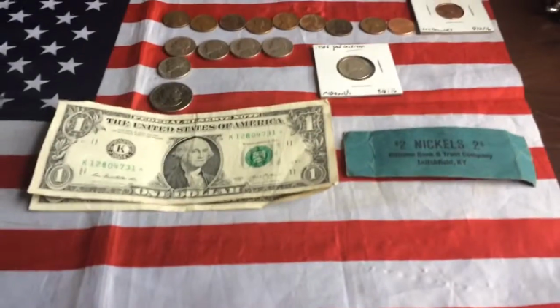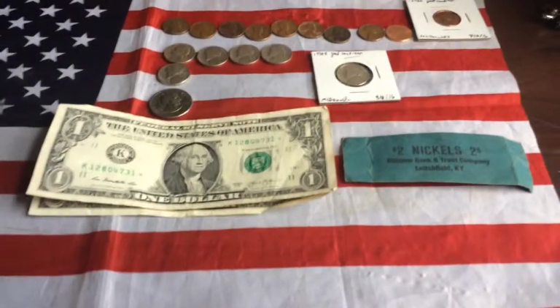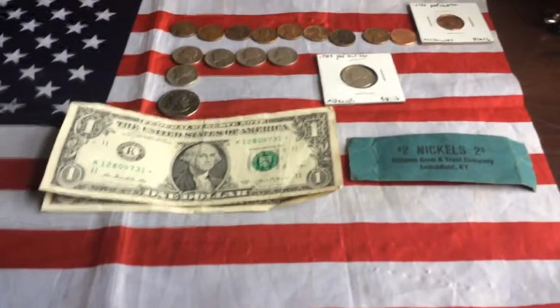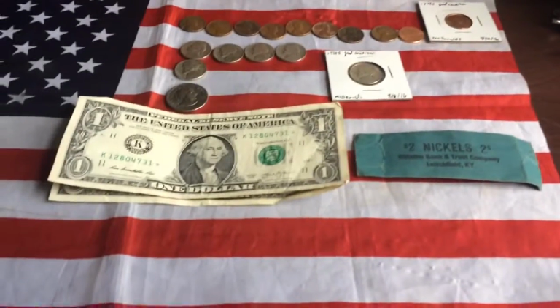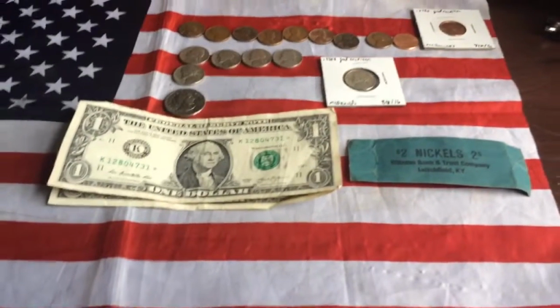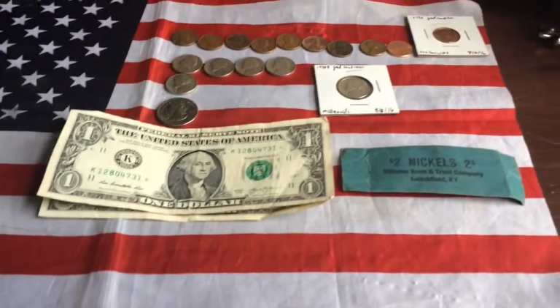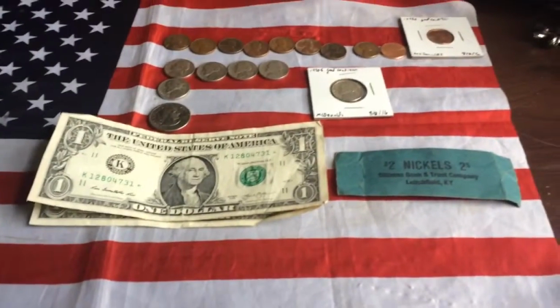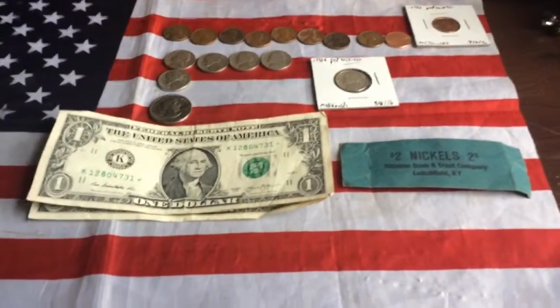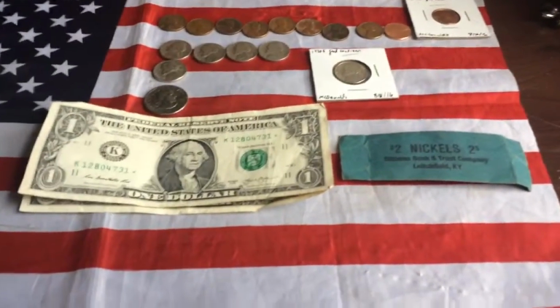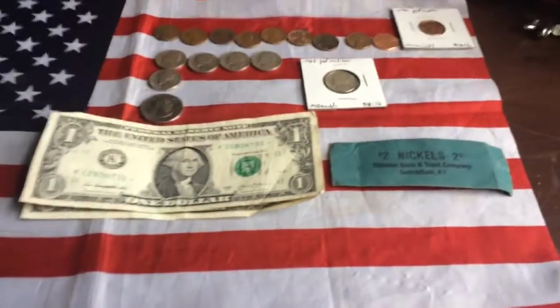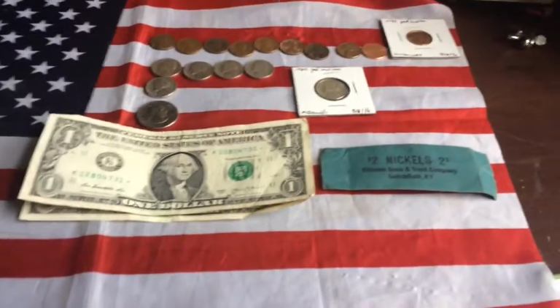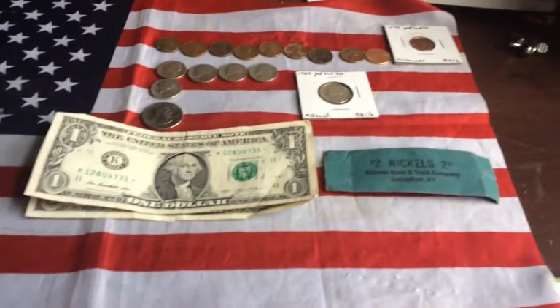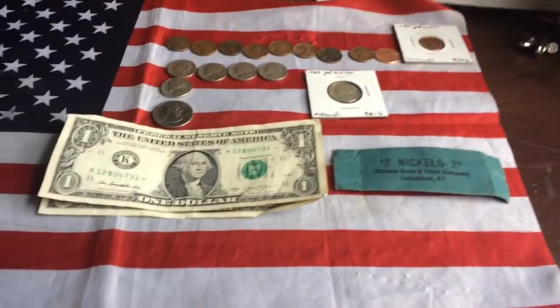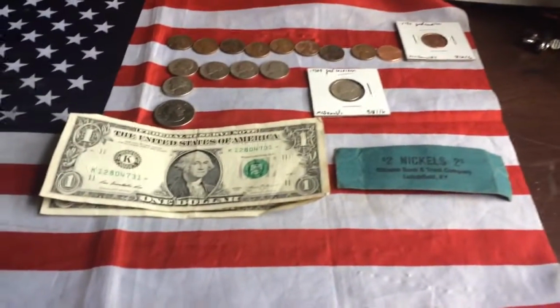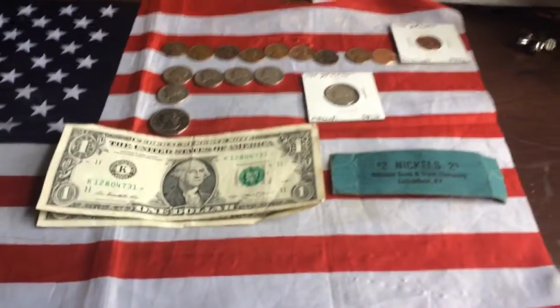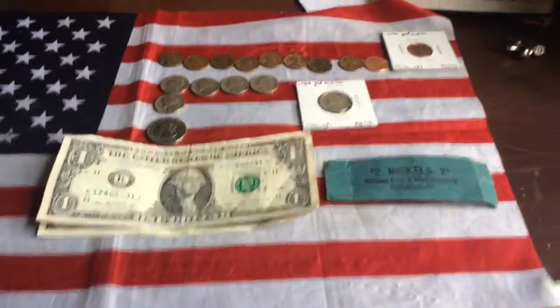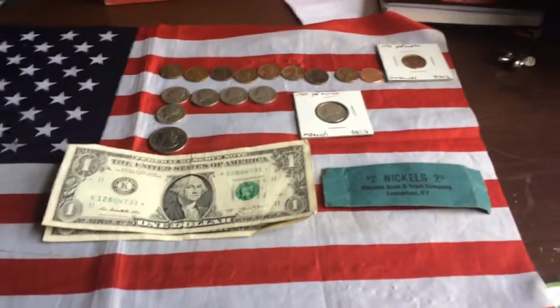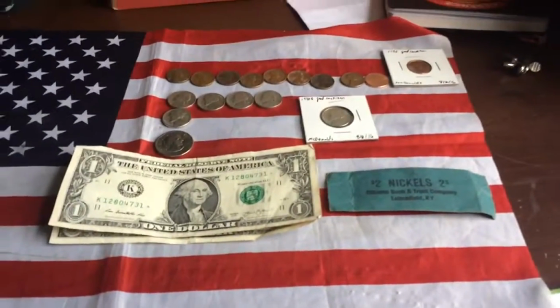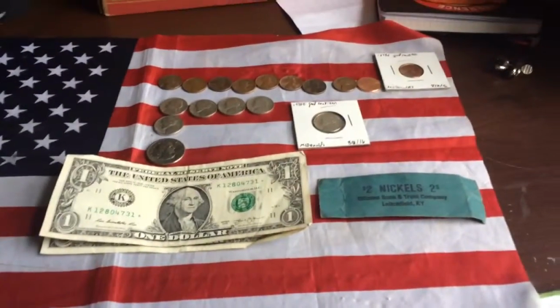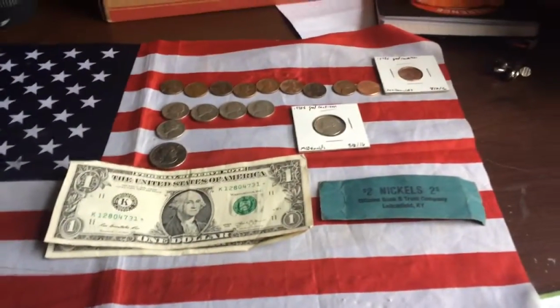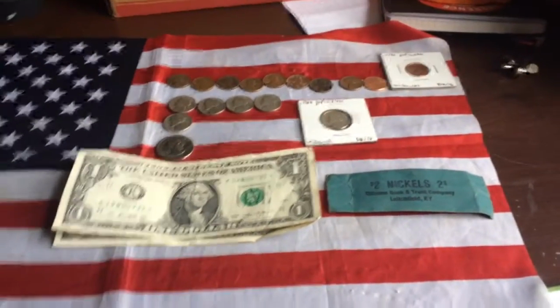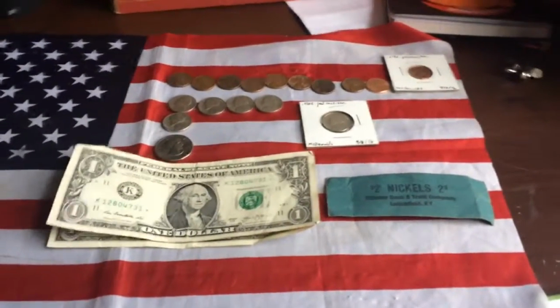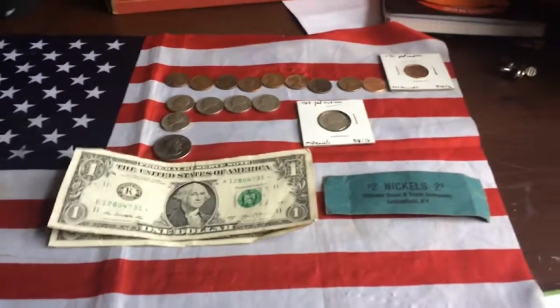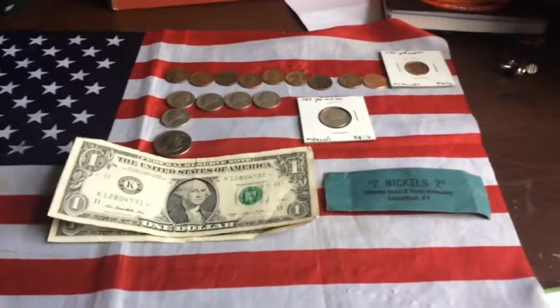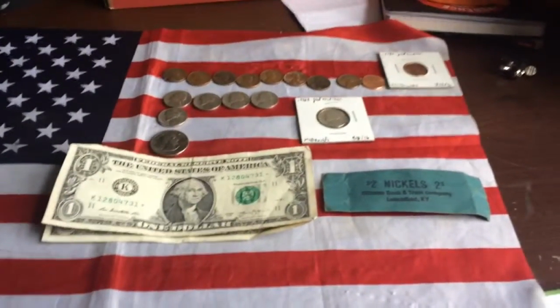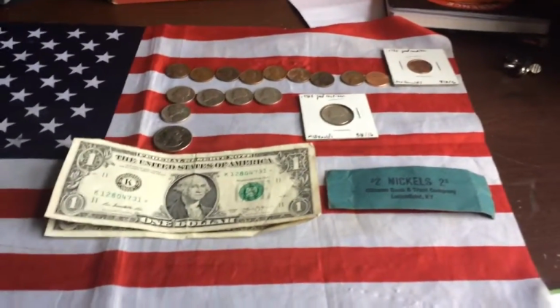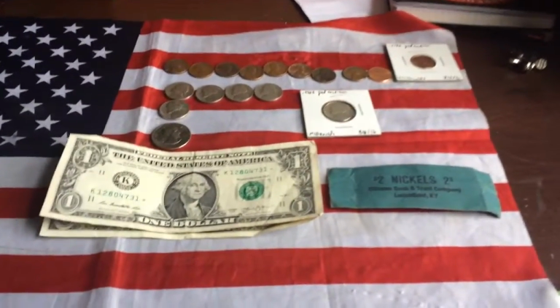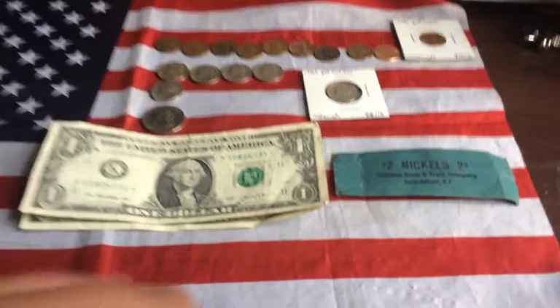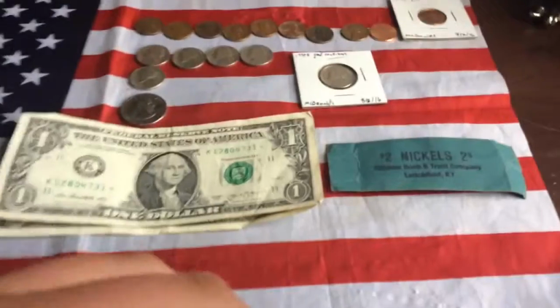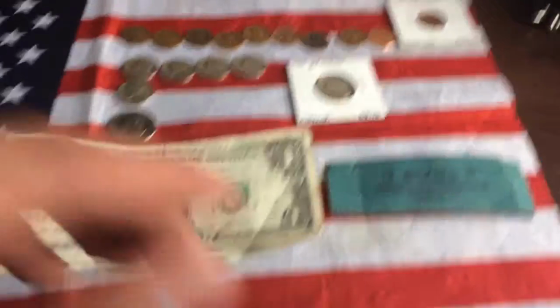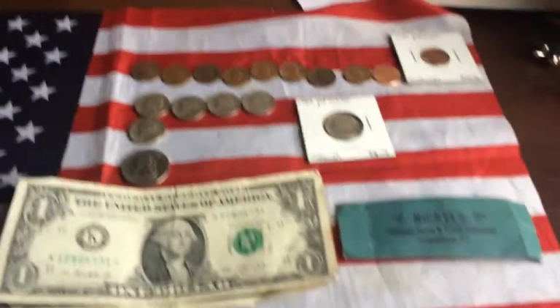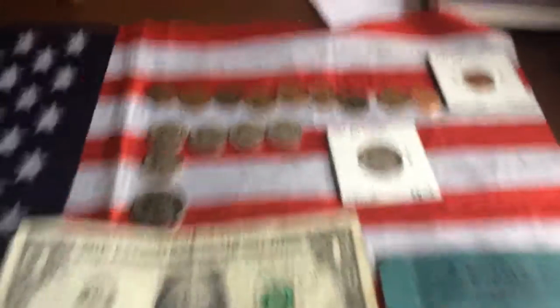Hey guys, Coin Explorer here, back again with another McDonald's Coin Finds. Let's hop into it.